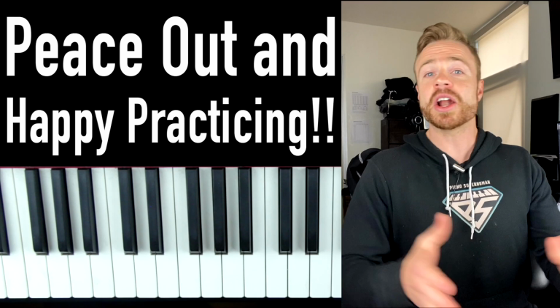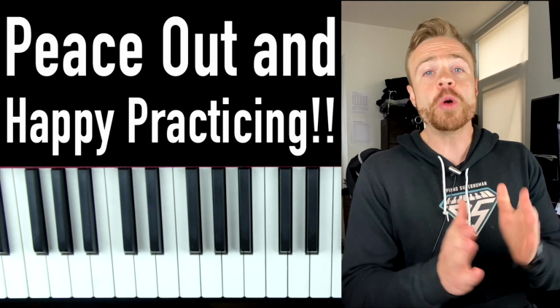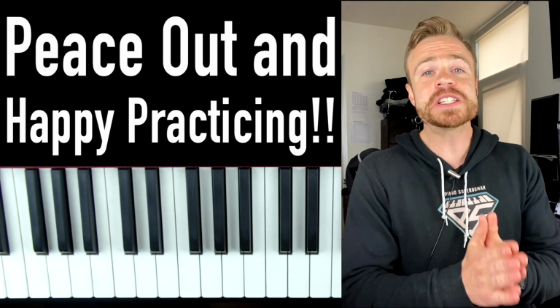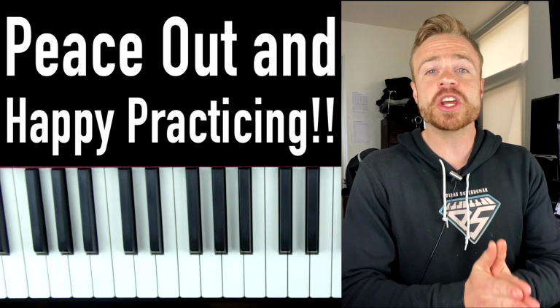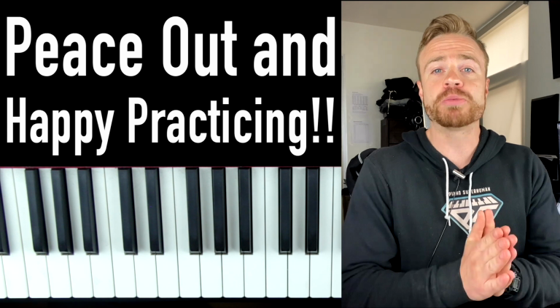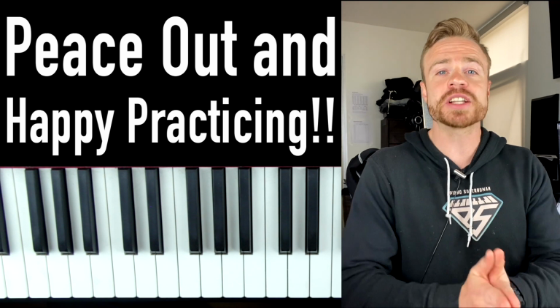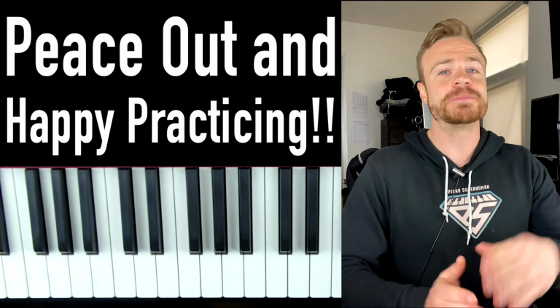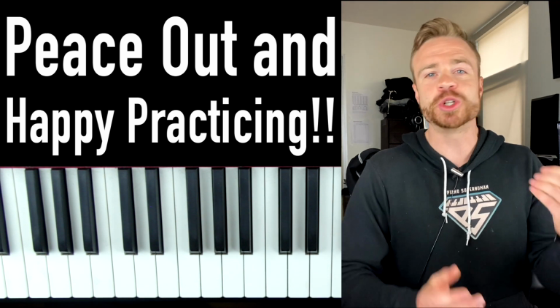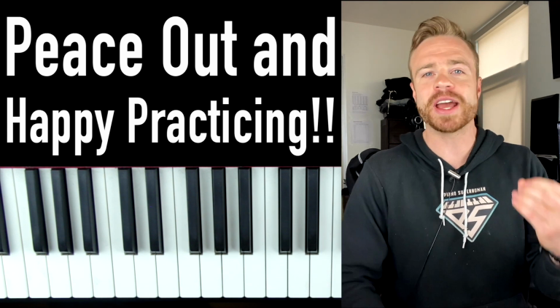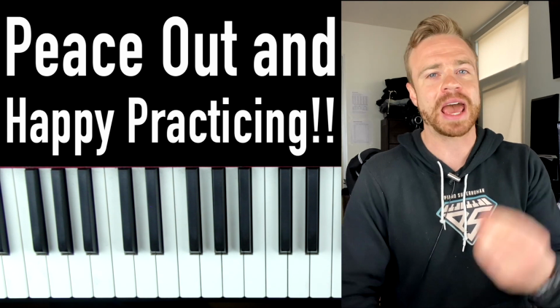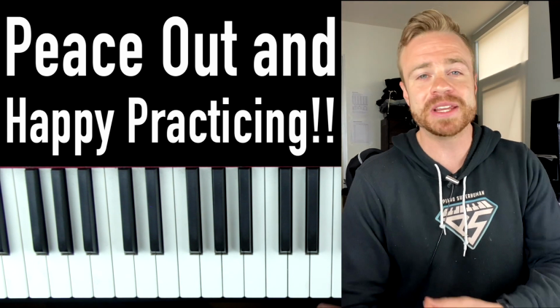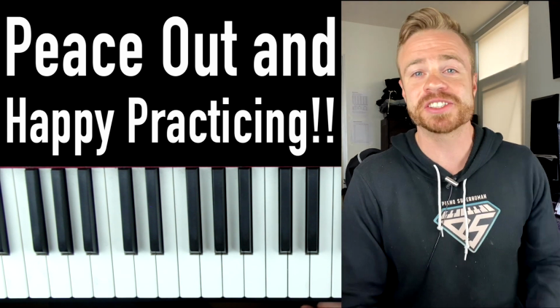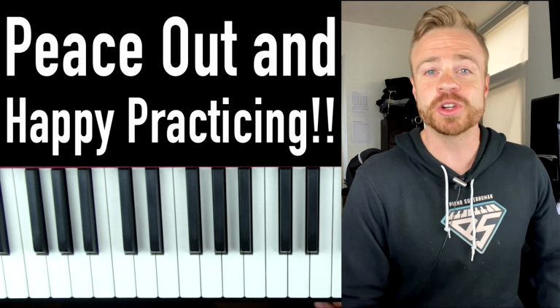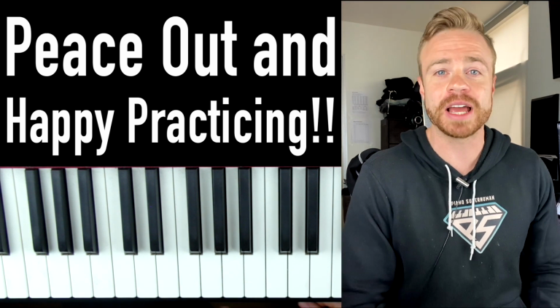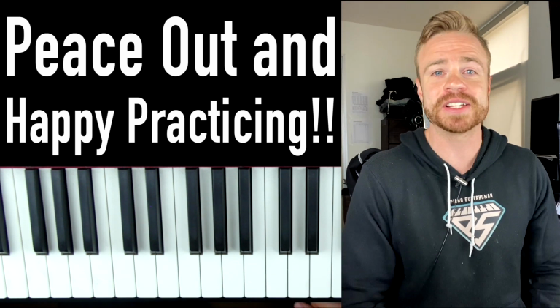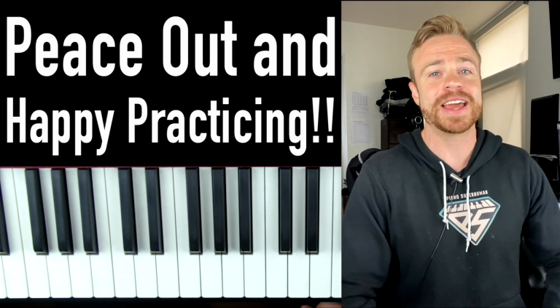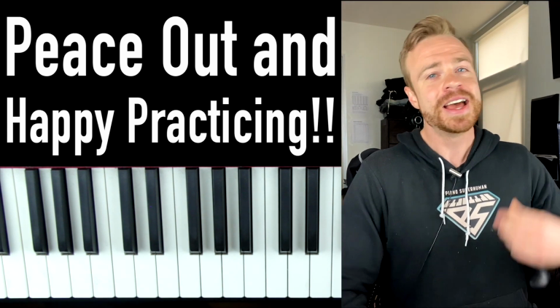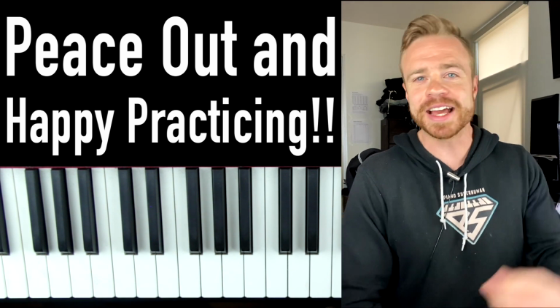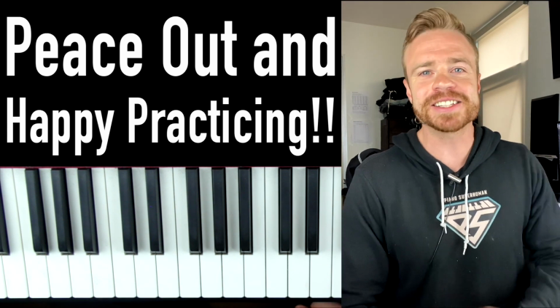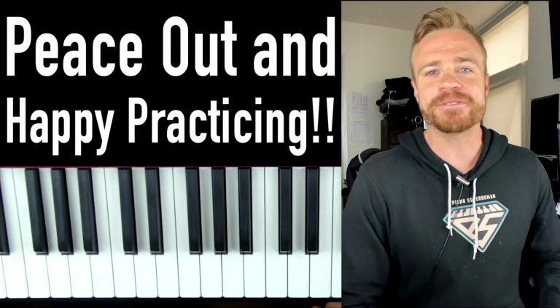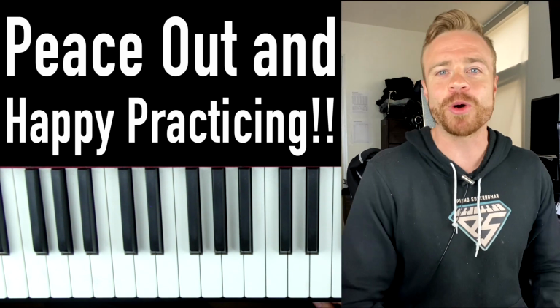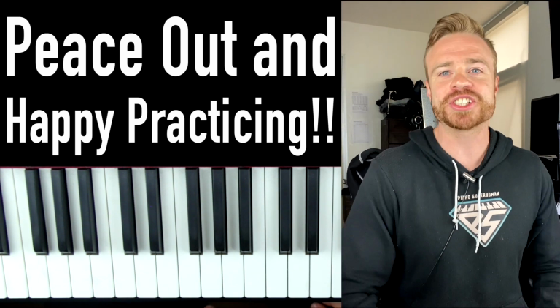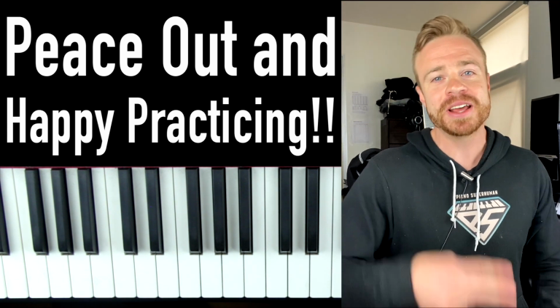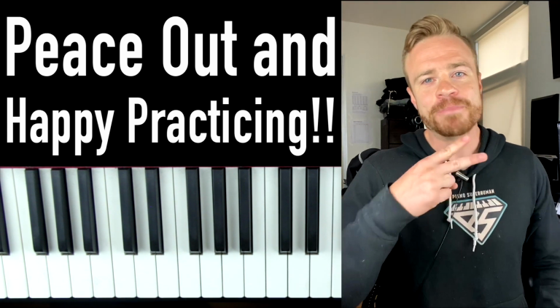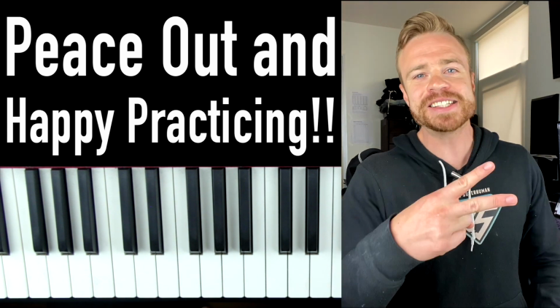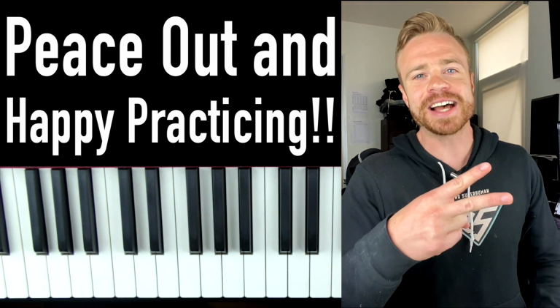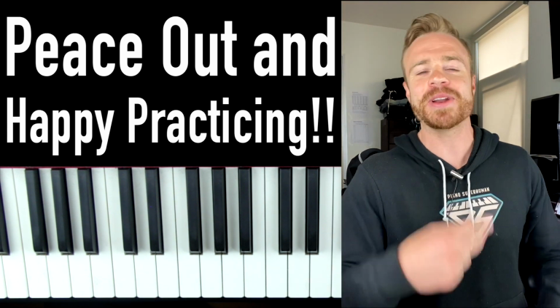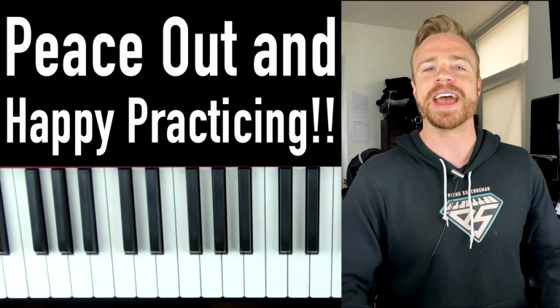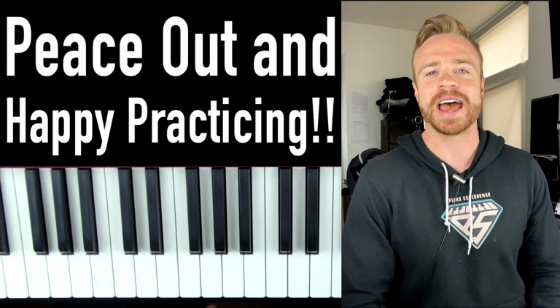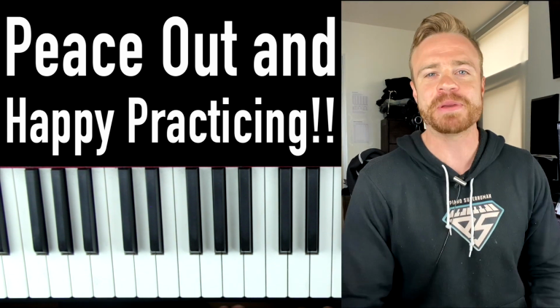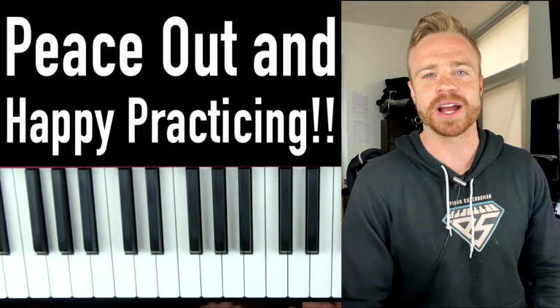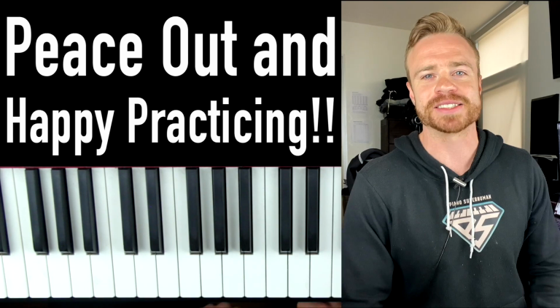I hope this video brought some joy and happiness to your life today. Thanks a lot for watching. Peace out and happy practicing.